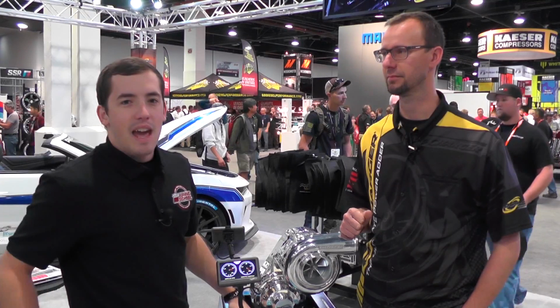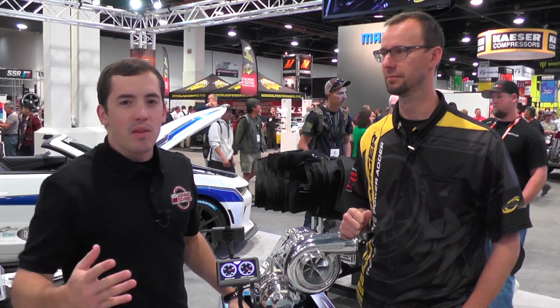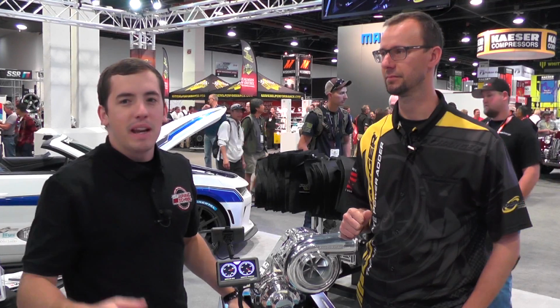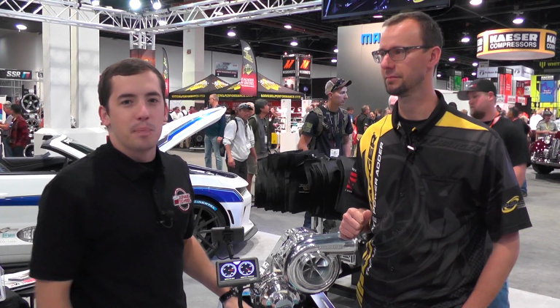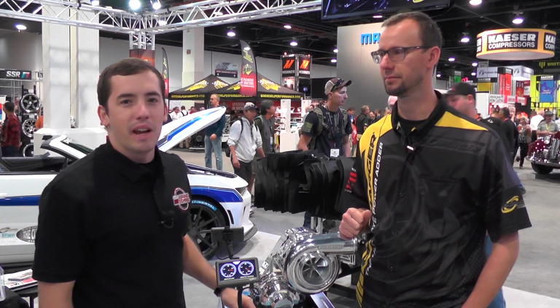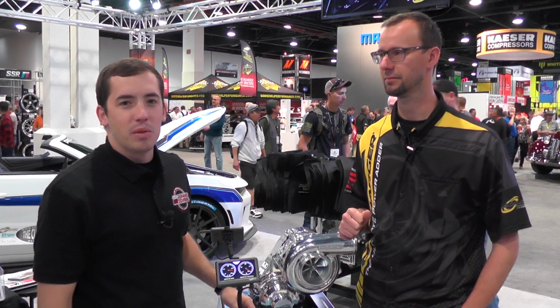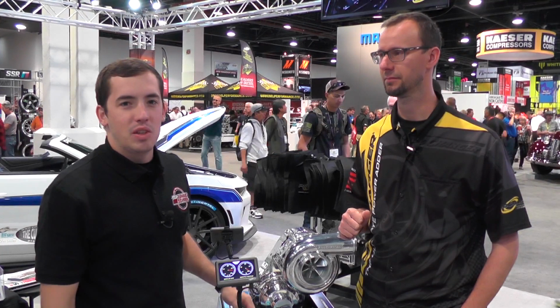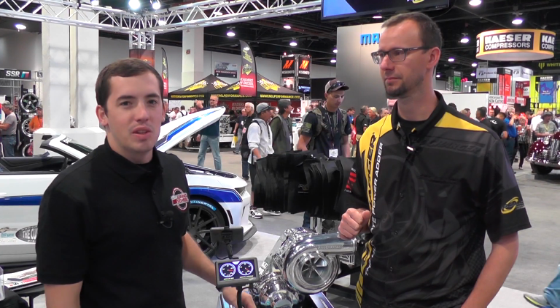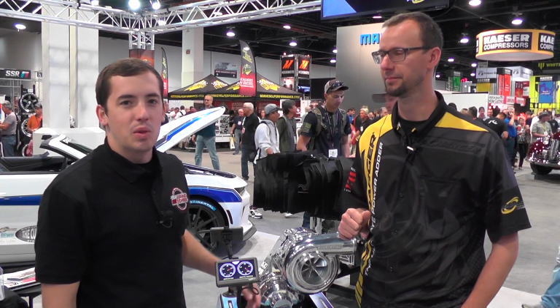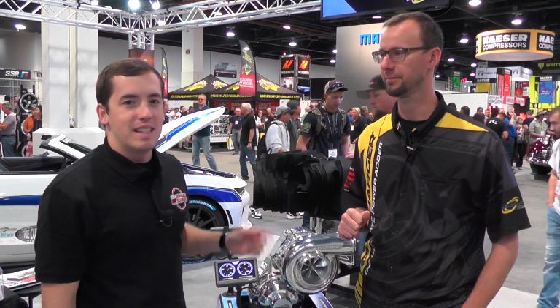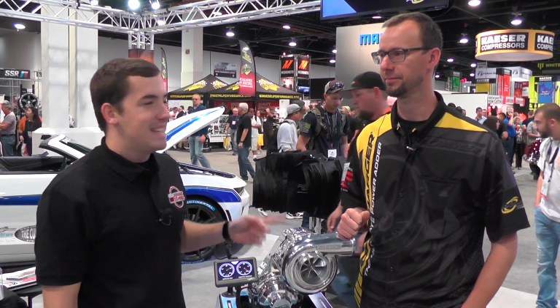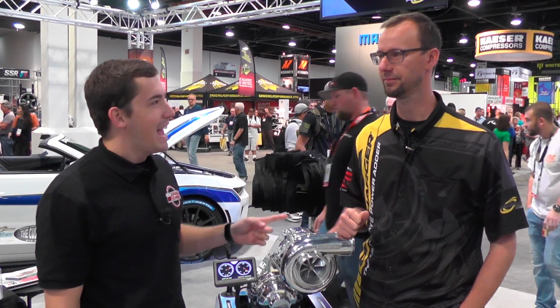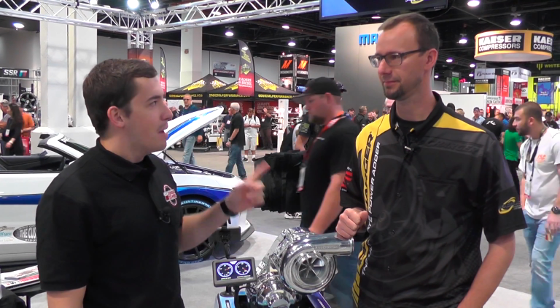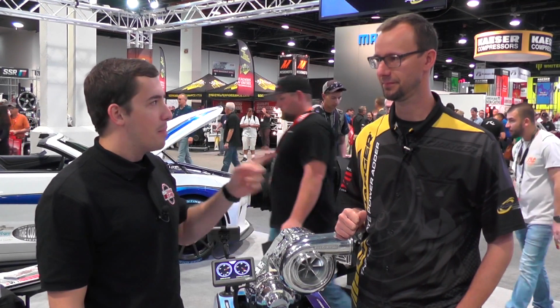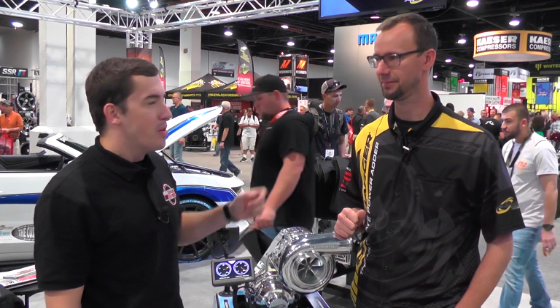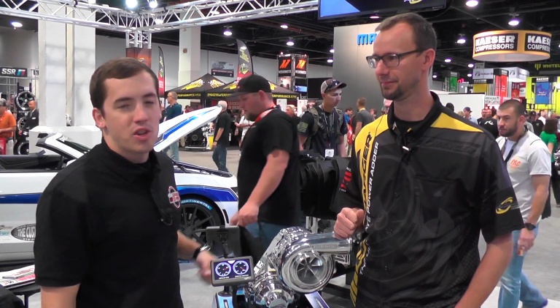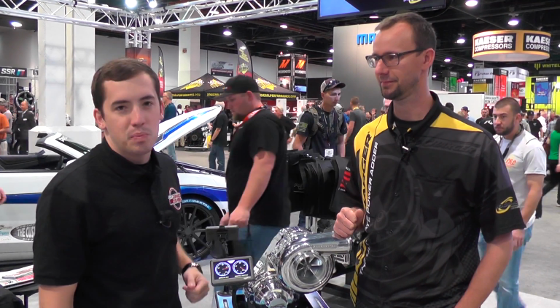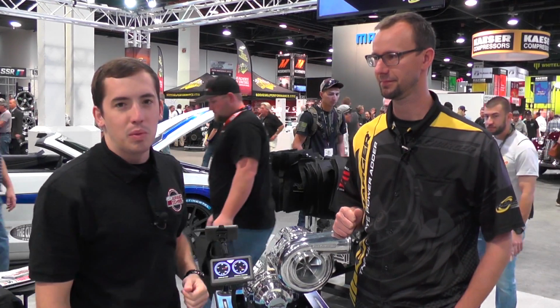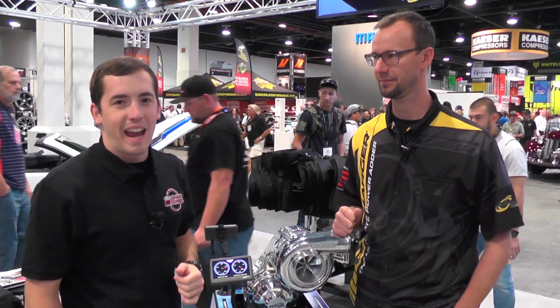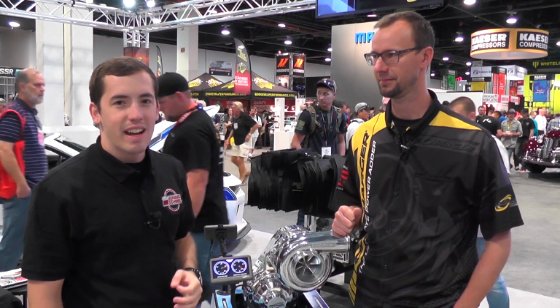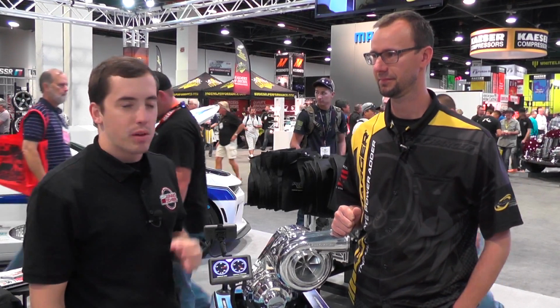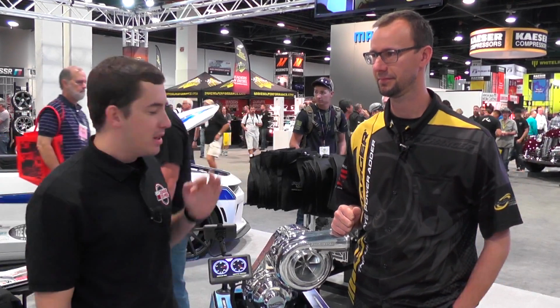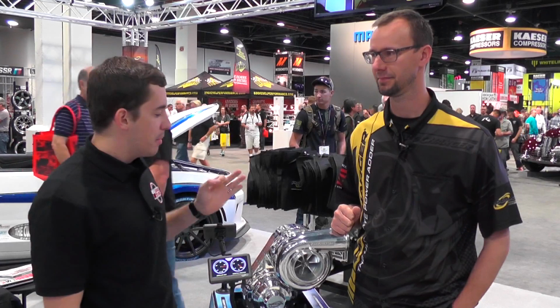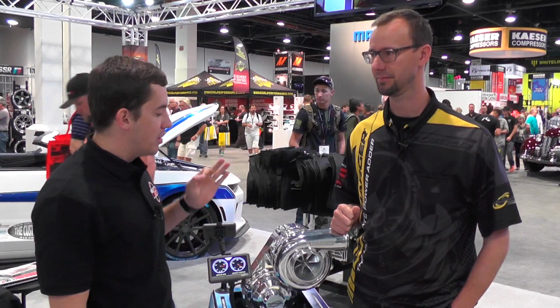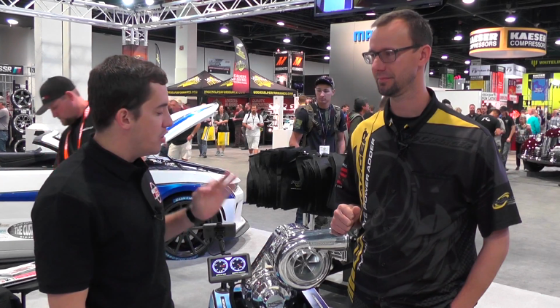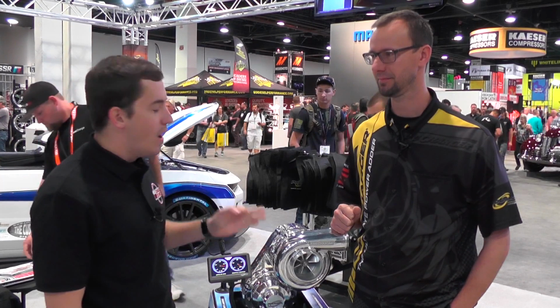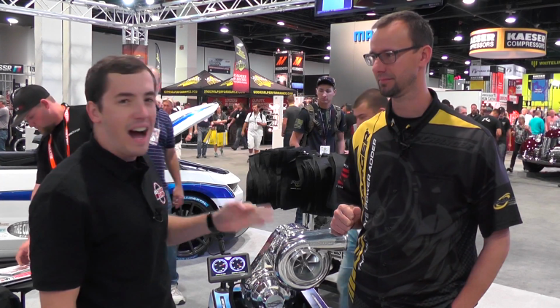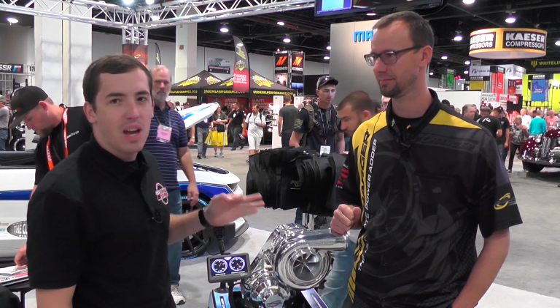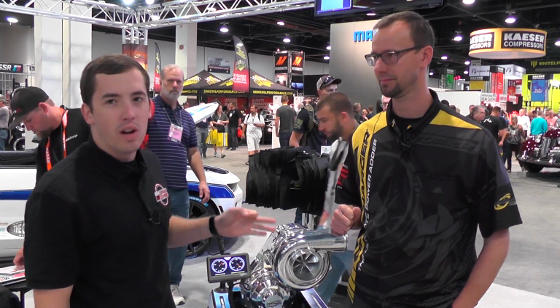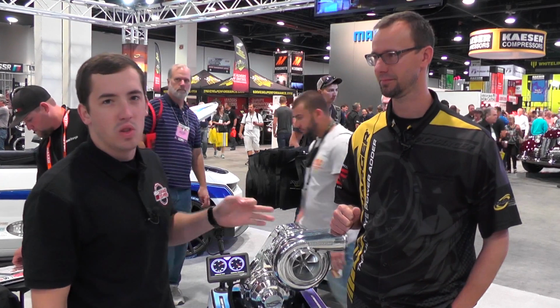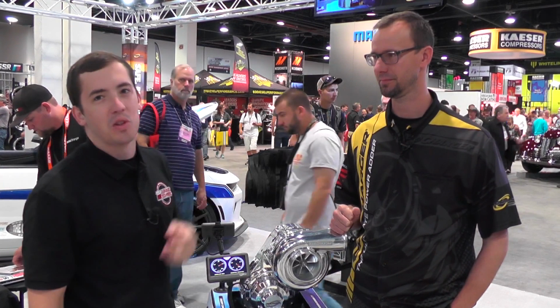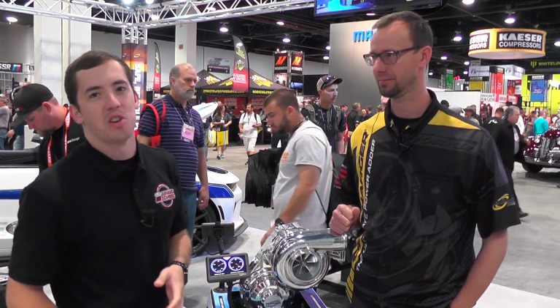Hey everybody, it's Brett here with the Tuning School, and today I'm in Pro Charger's booth with Eric, and we're going to be talking about their new i1 Supercharger.